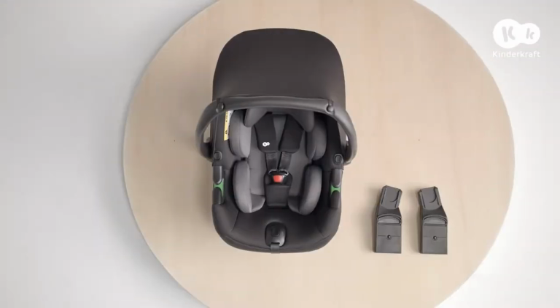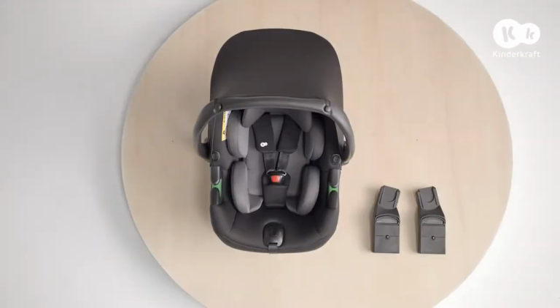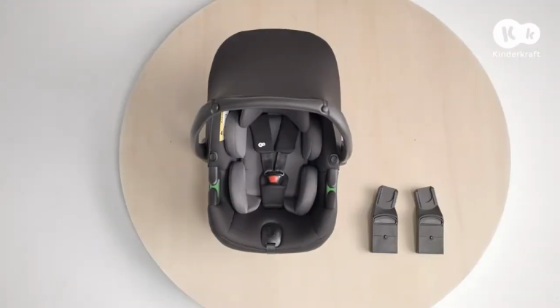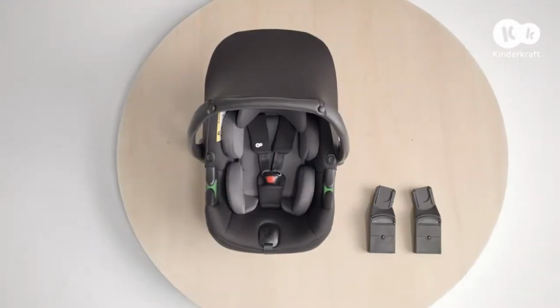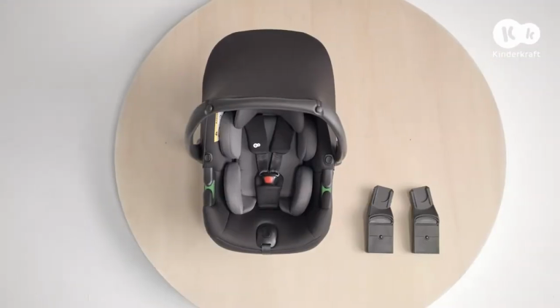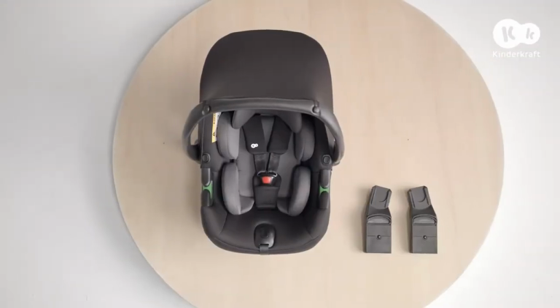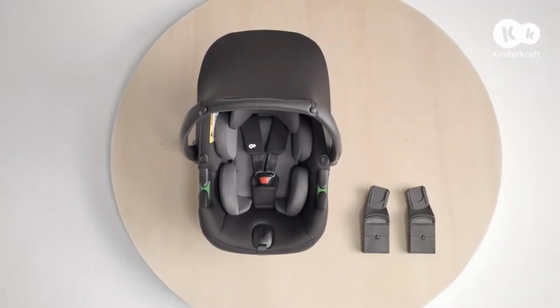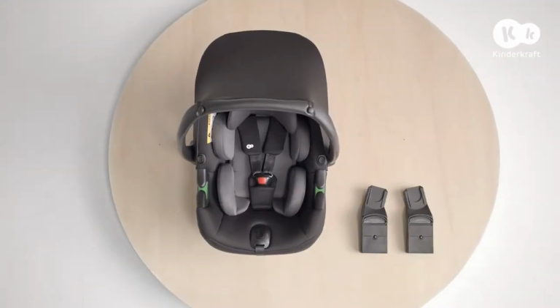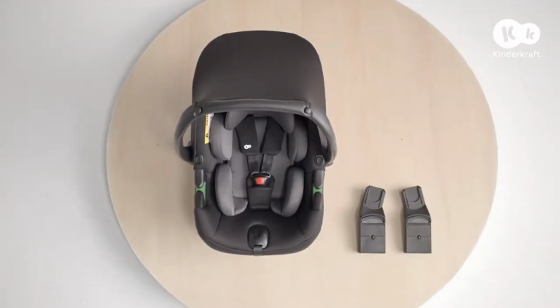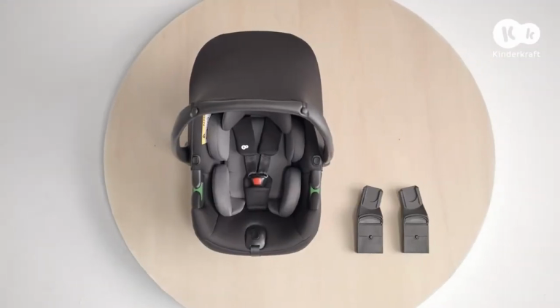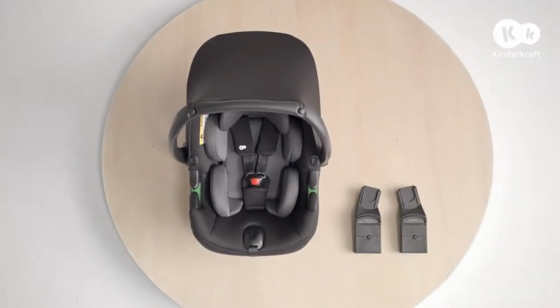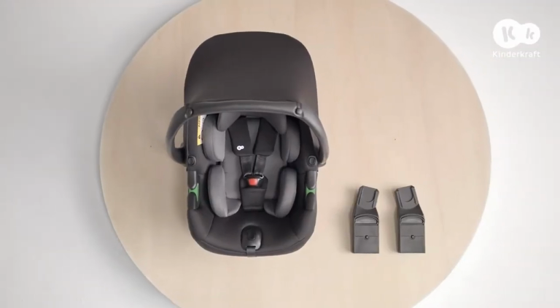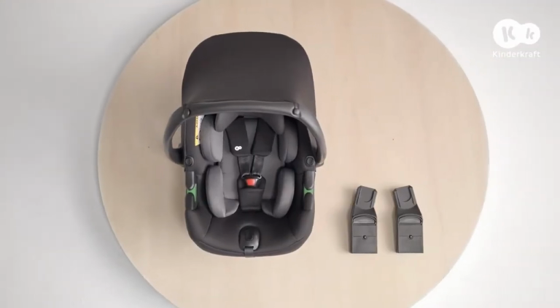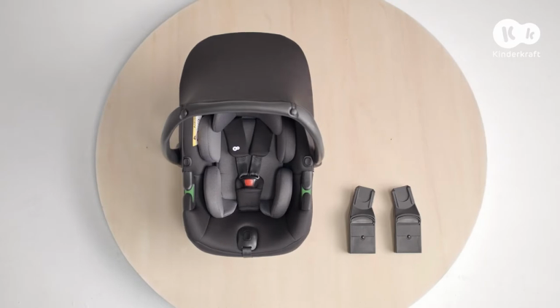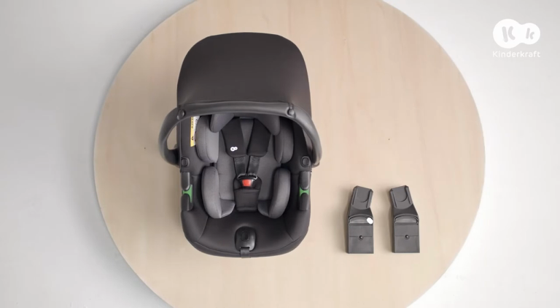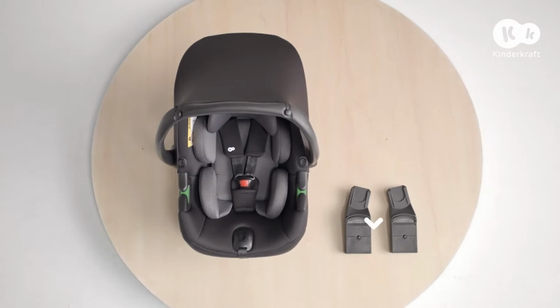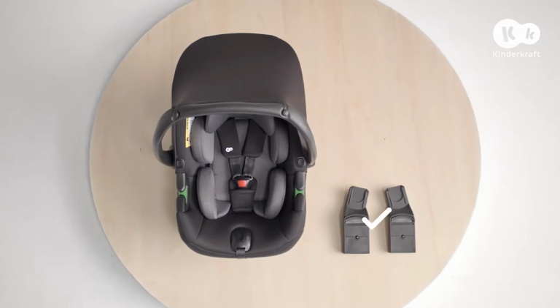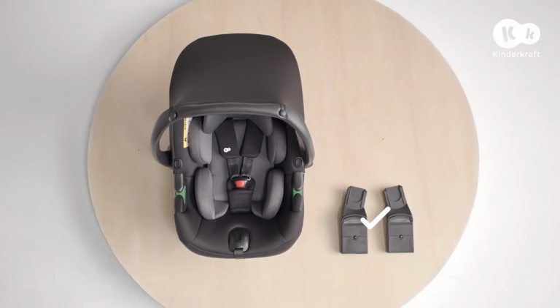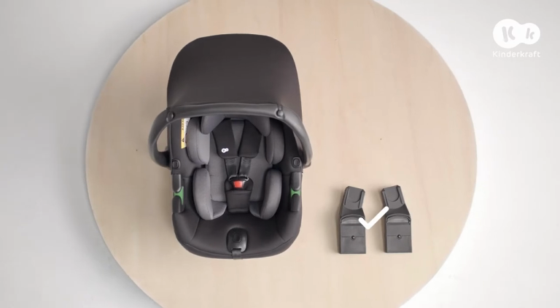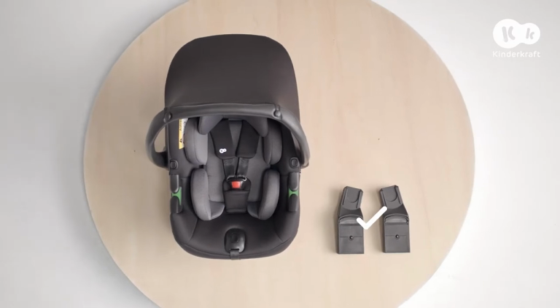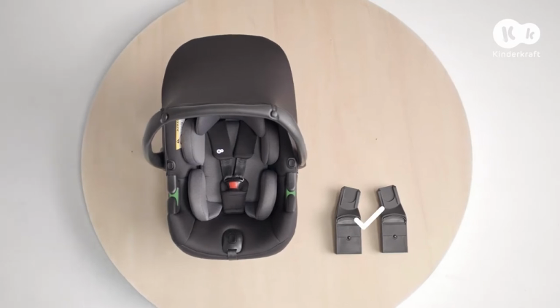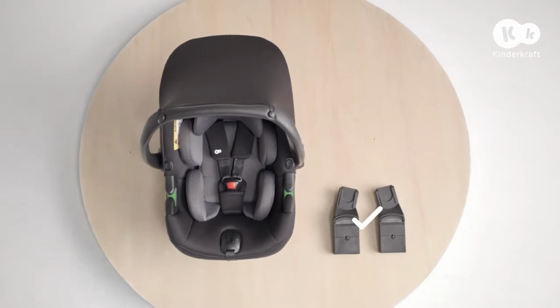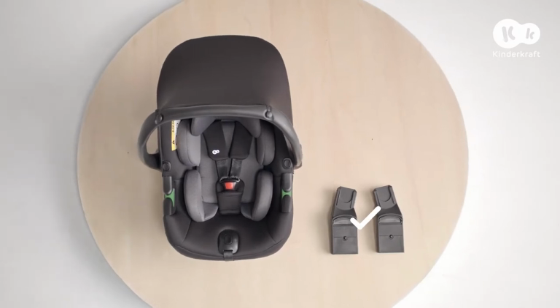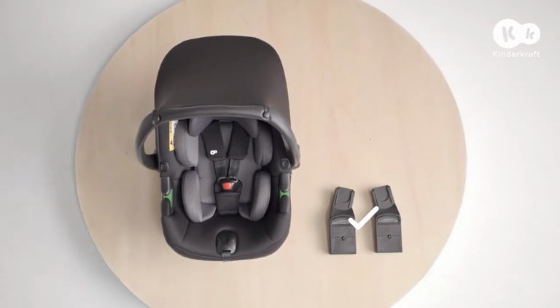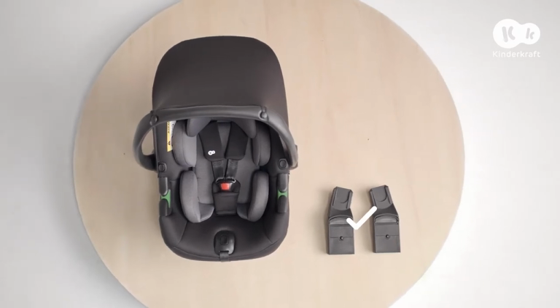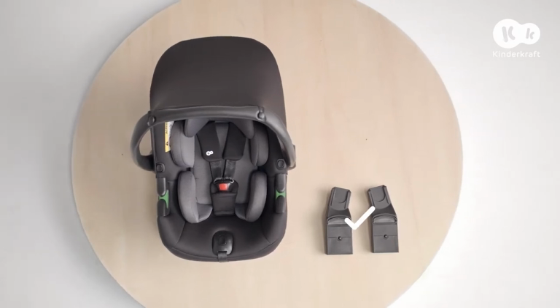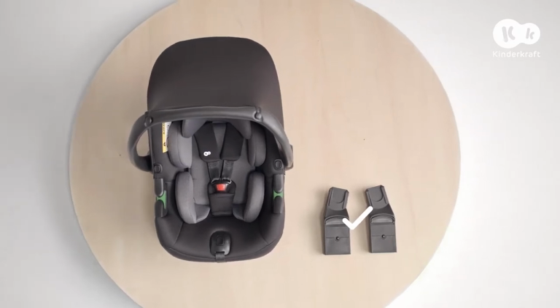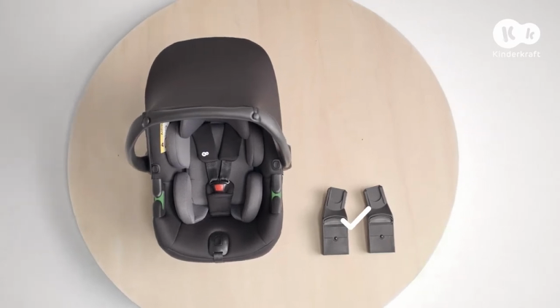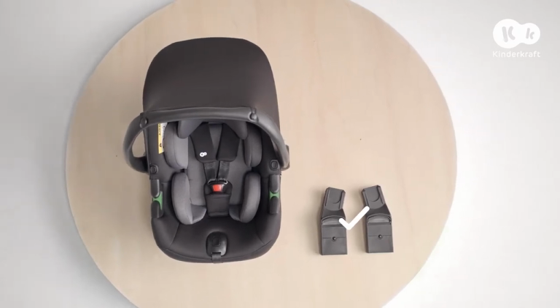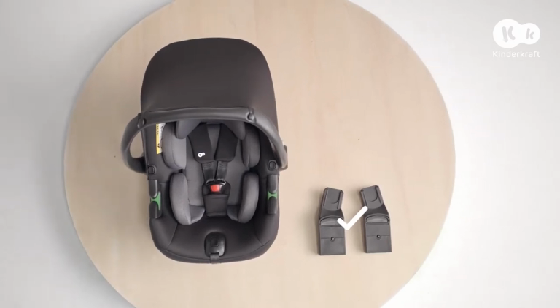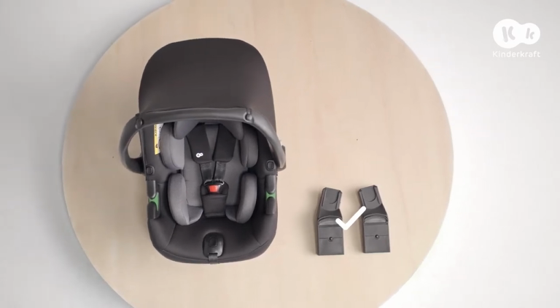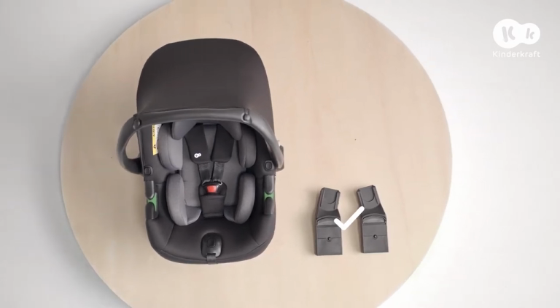The set comes with universal adapters, which are suitable for car seats produced by many manufacturers.